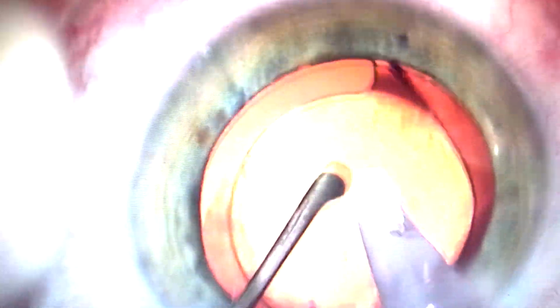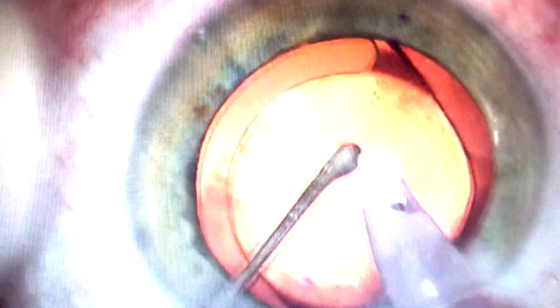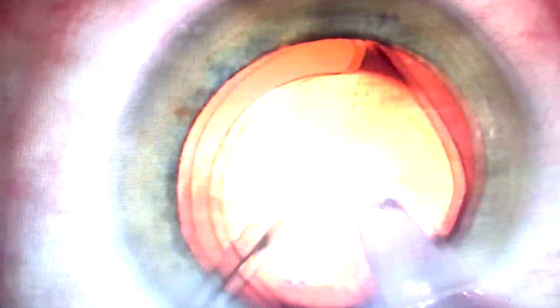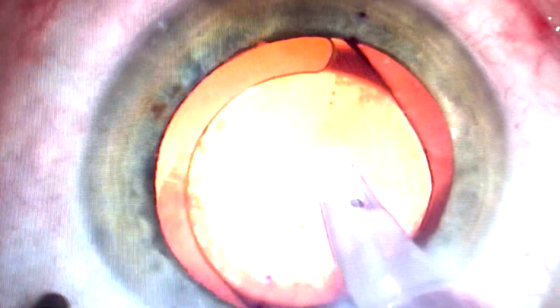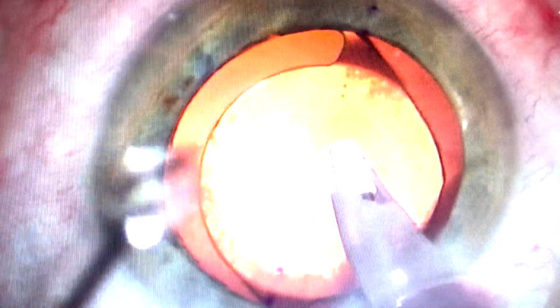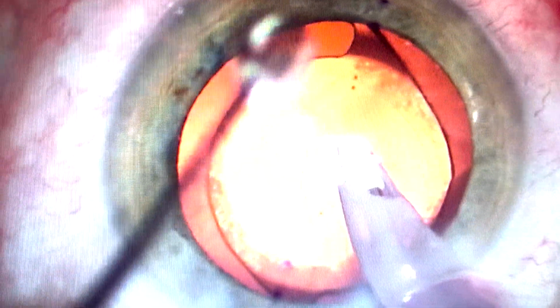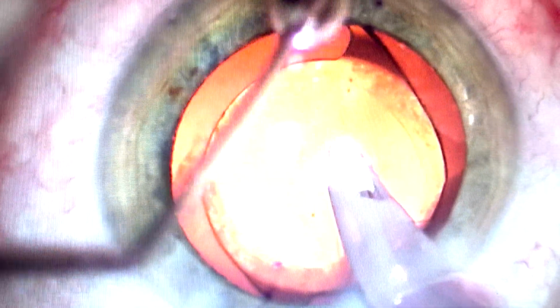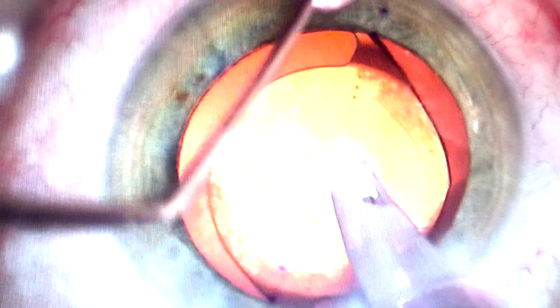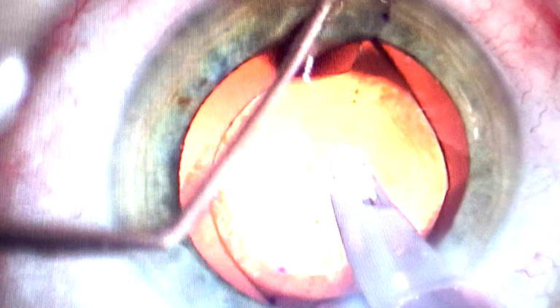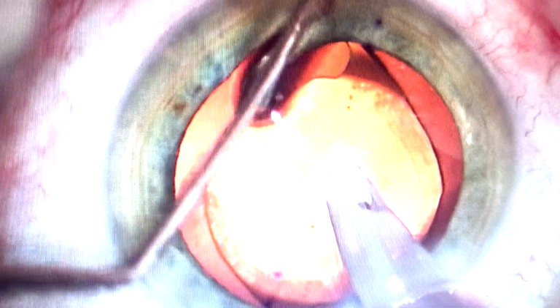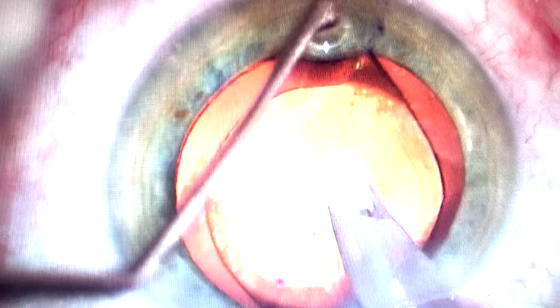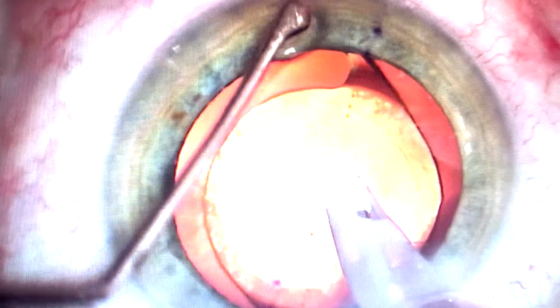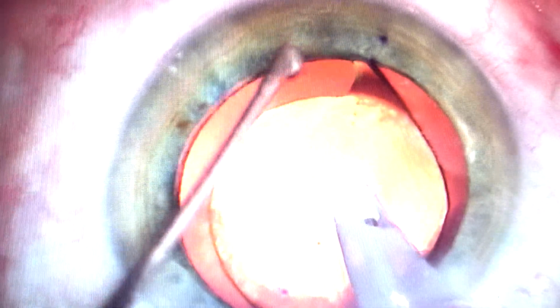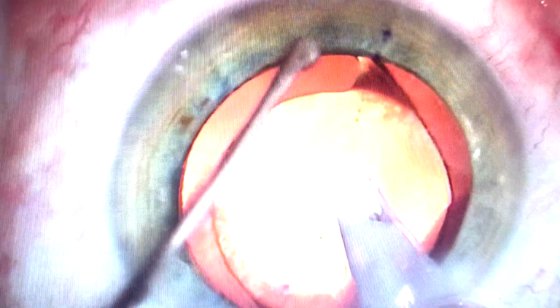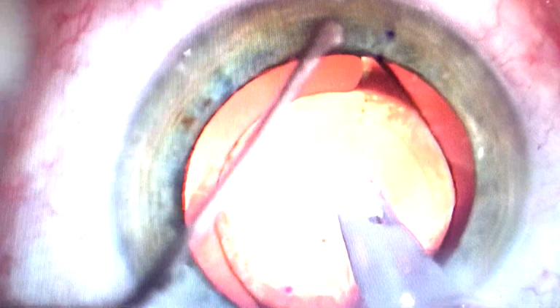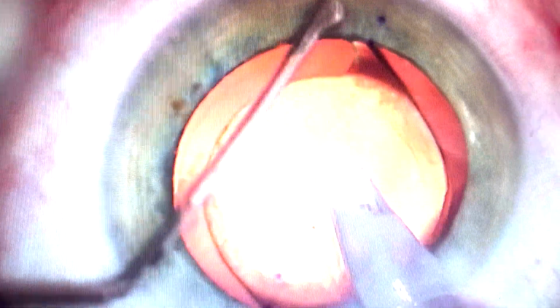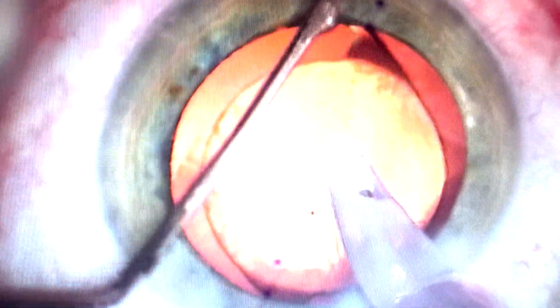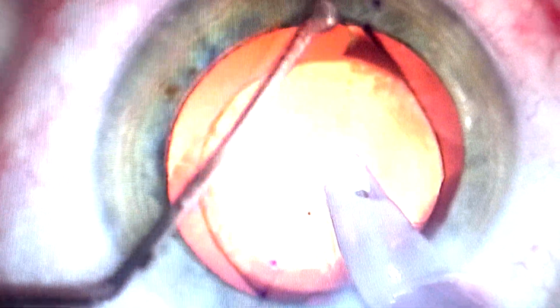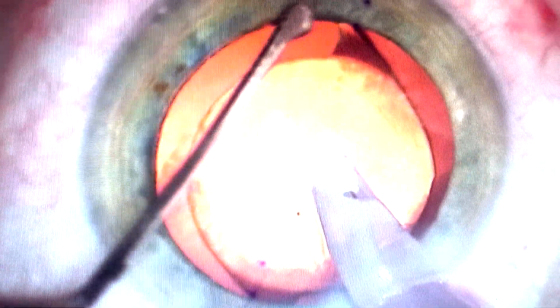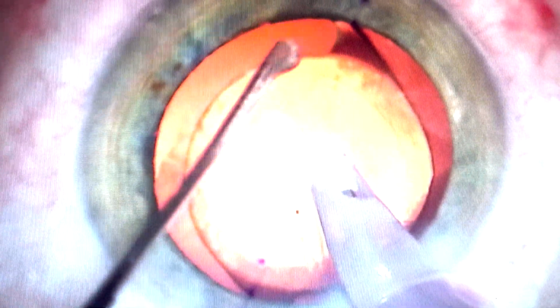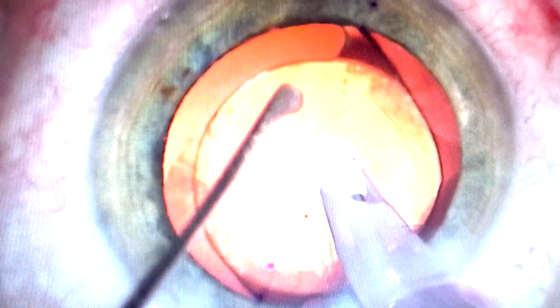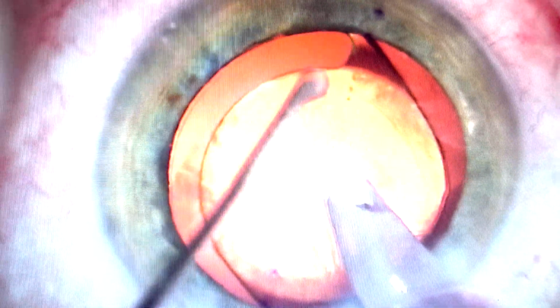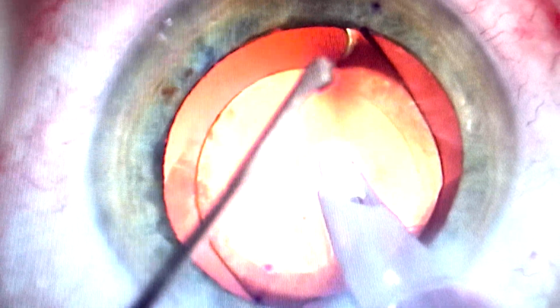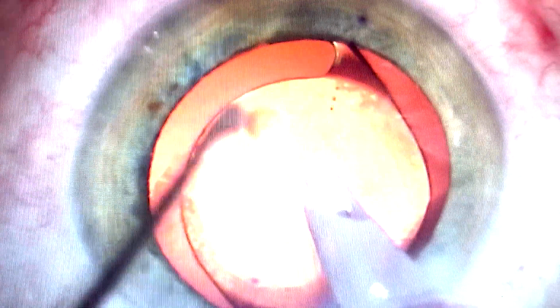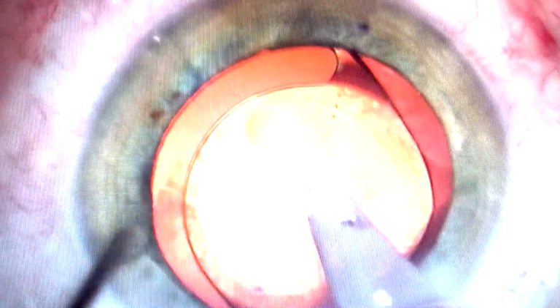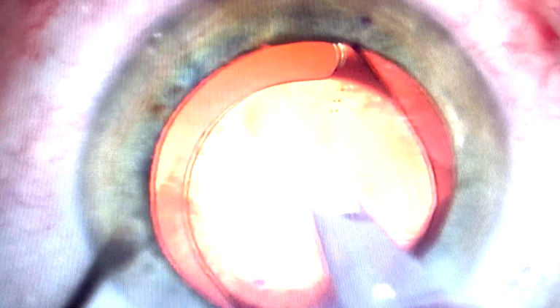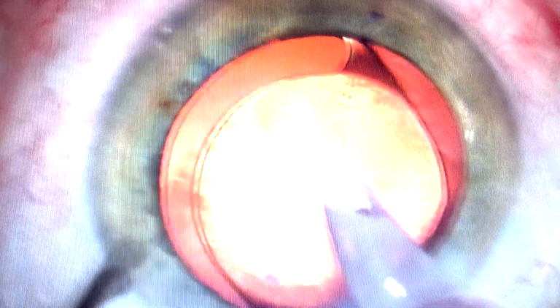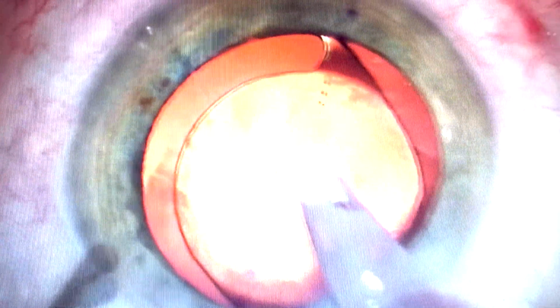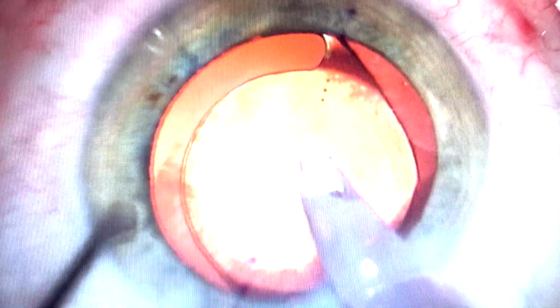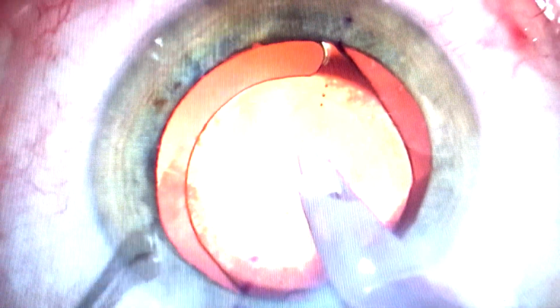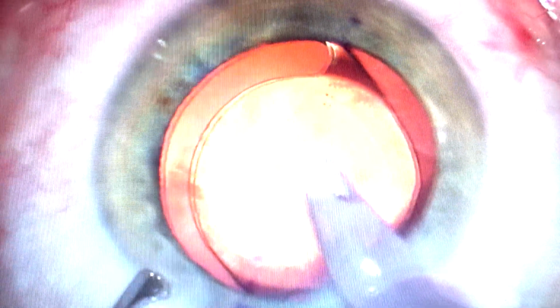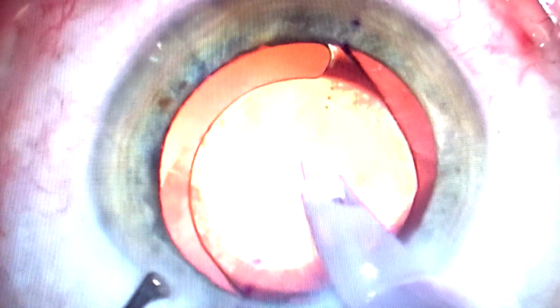And we are now being finicky, making sure the corneal marks here match the lens marks here.